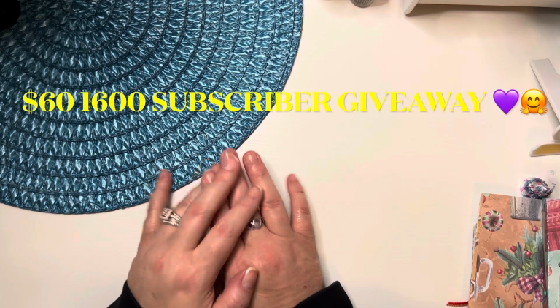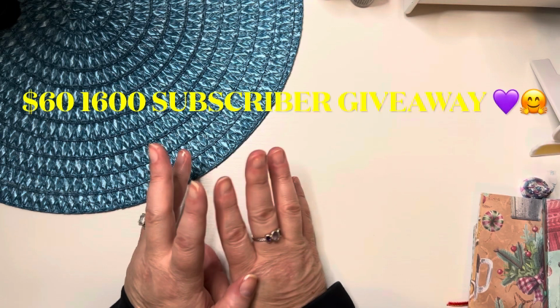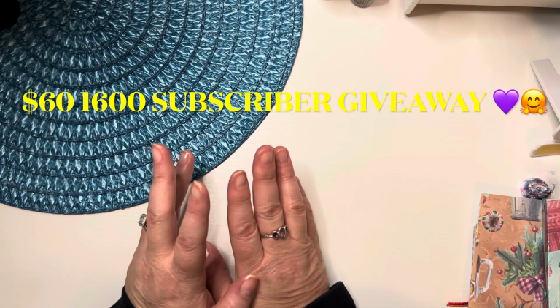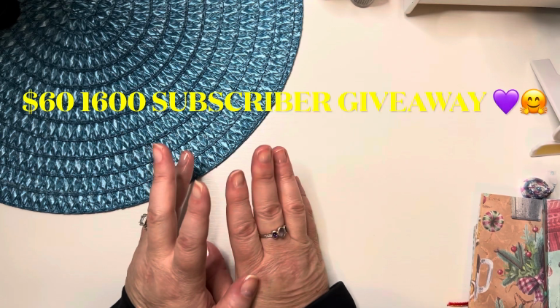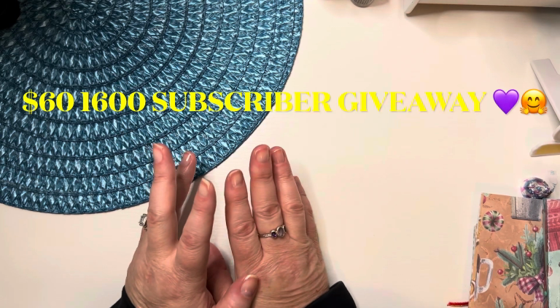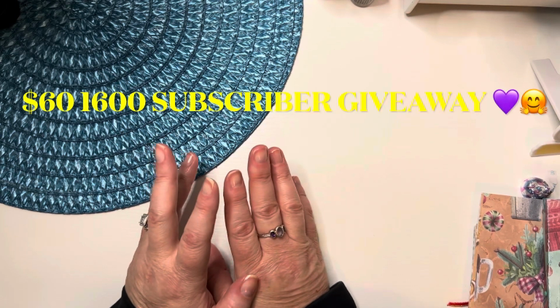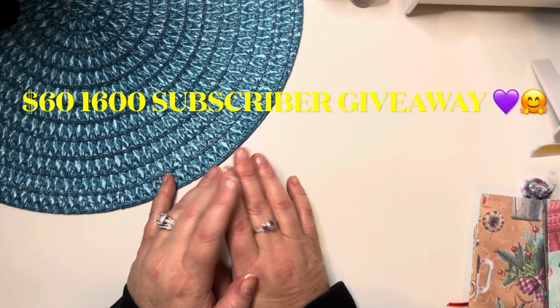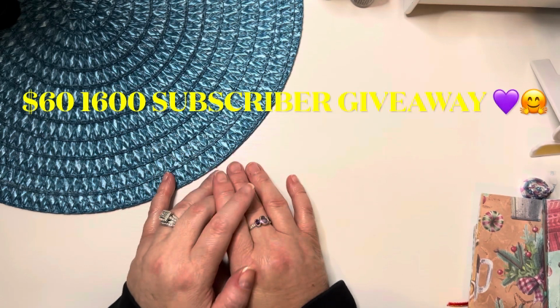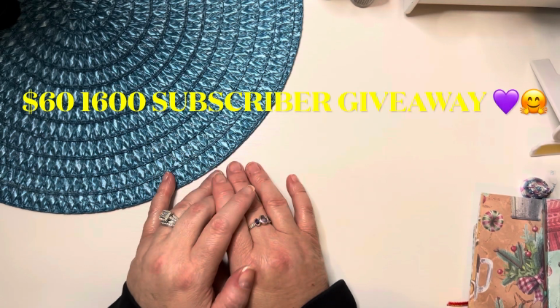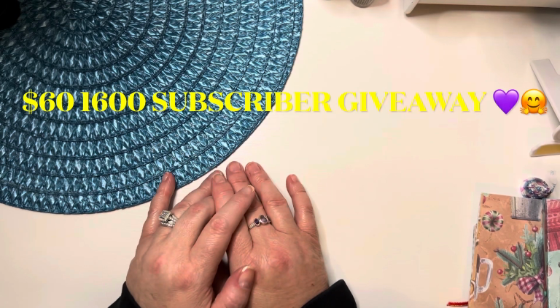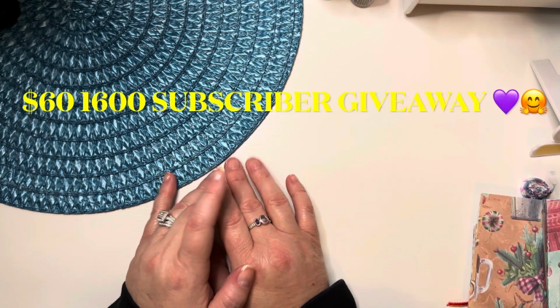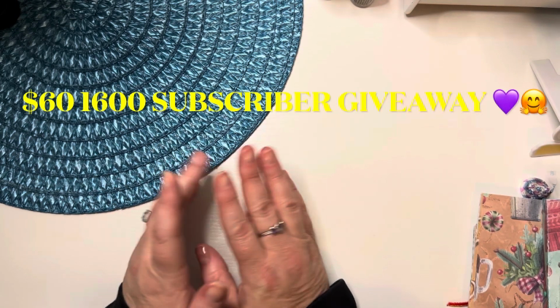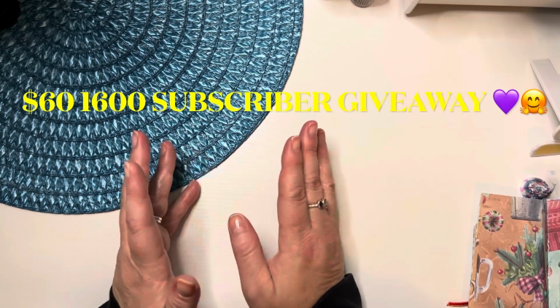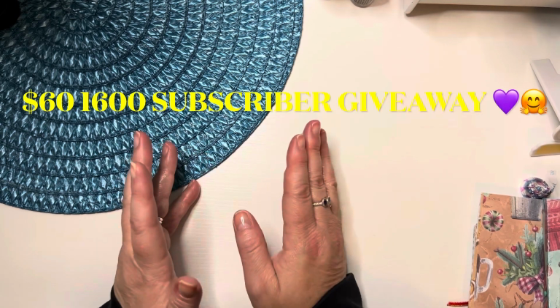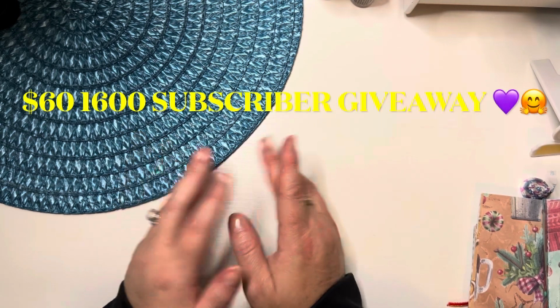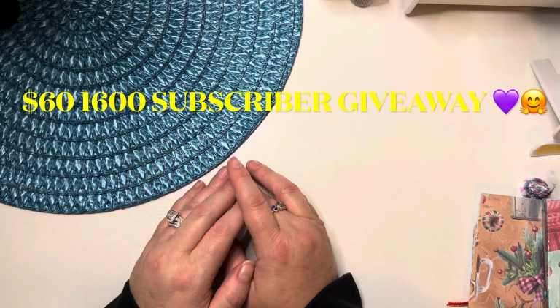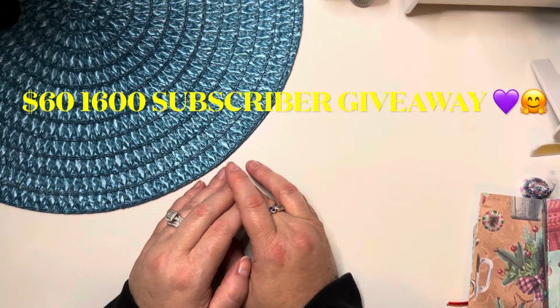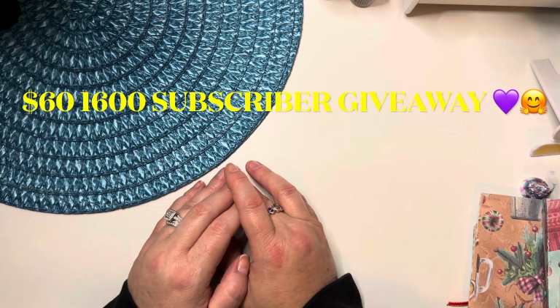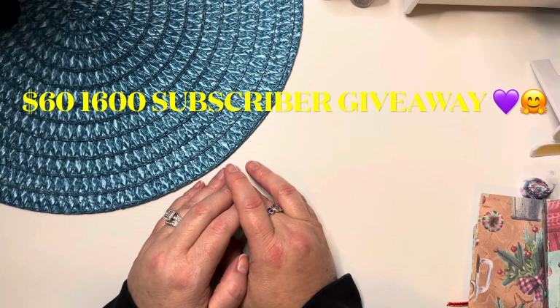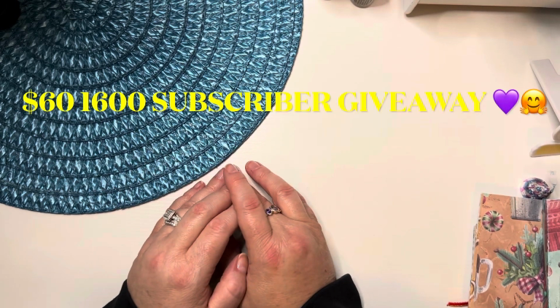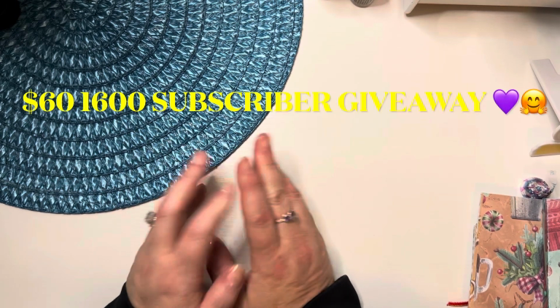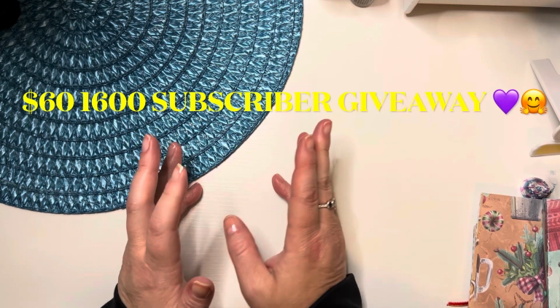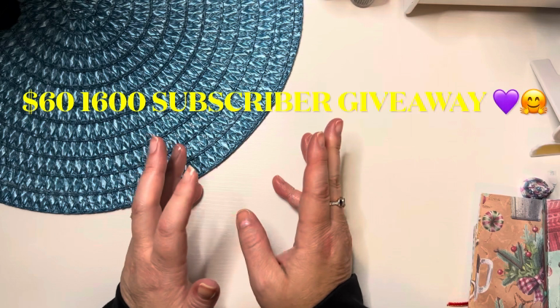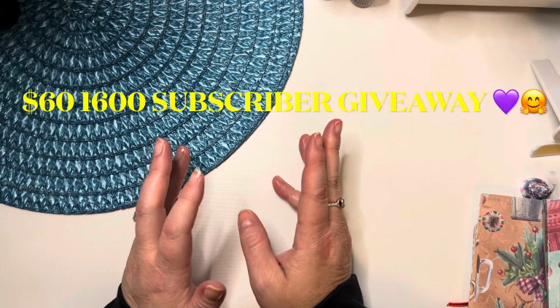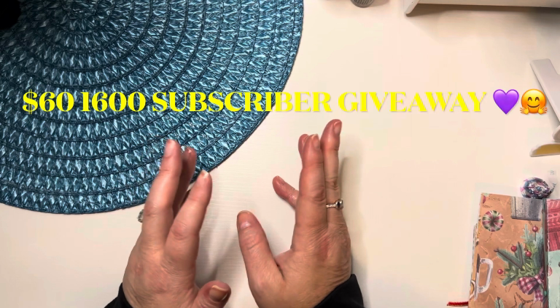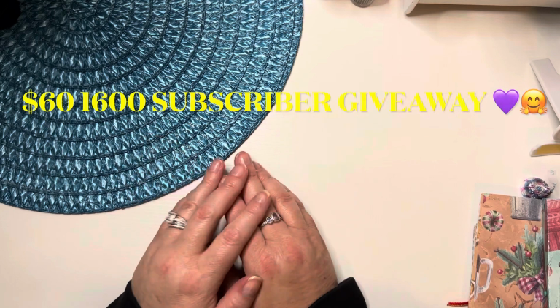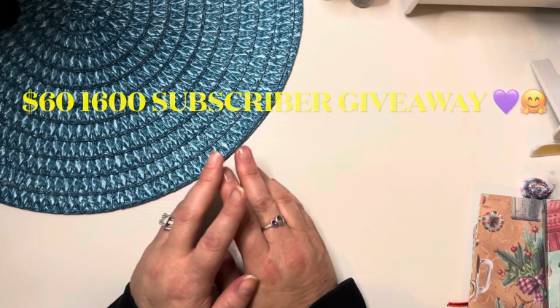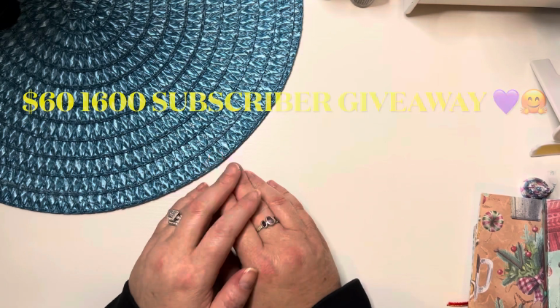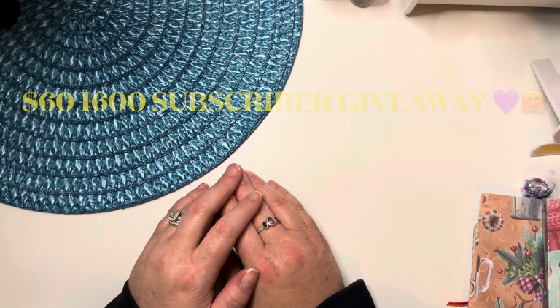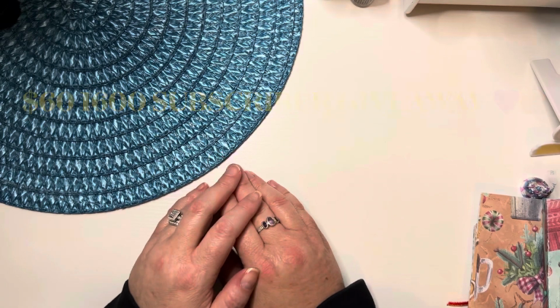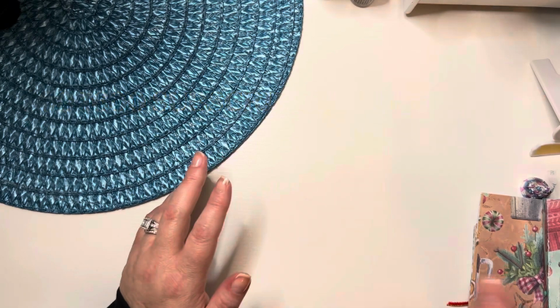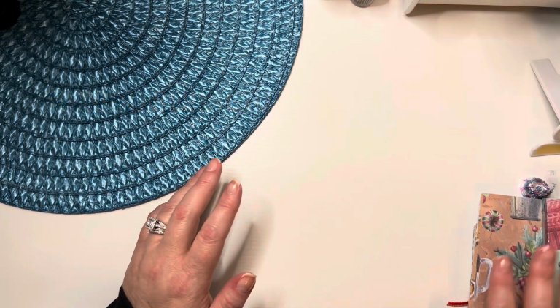I like to do different things on this channel — hauls, crafting, unboxings, just different things. Today,